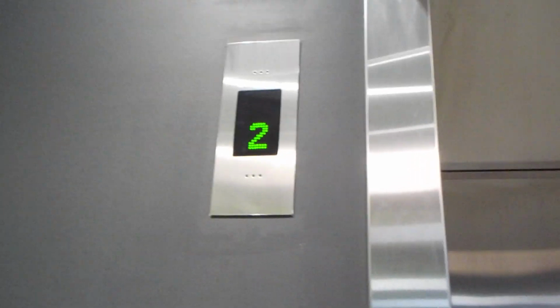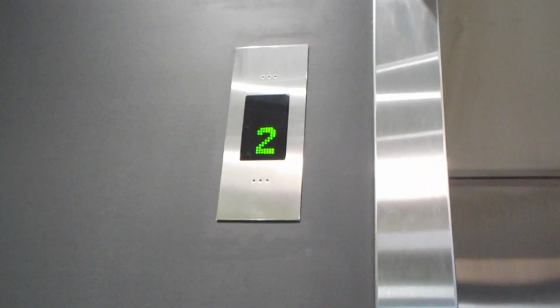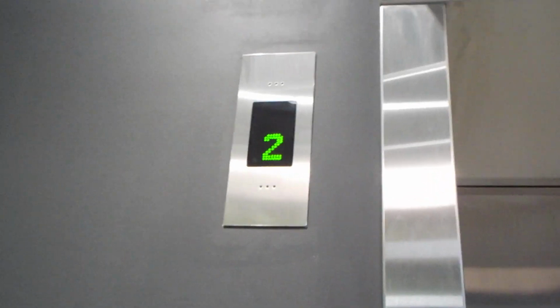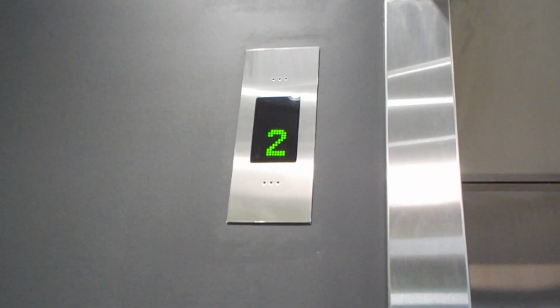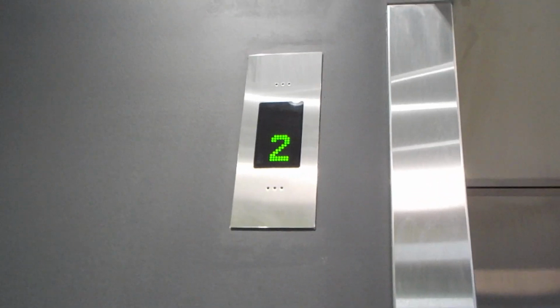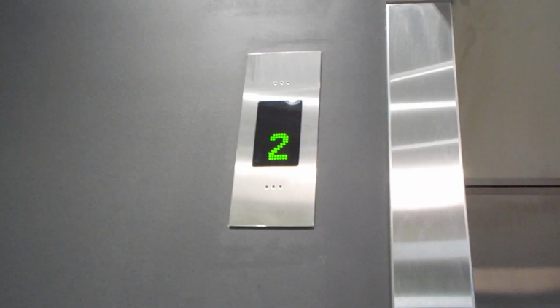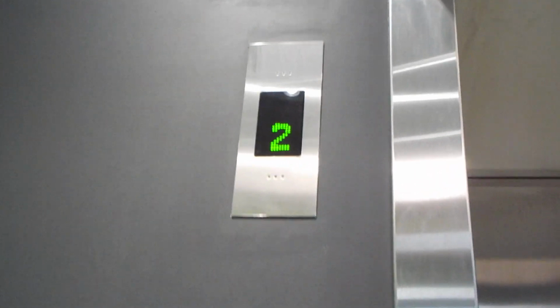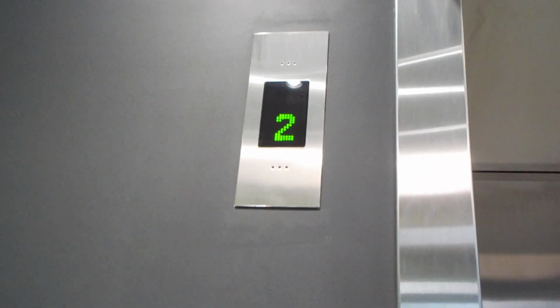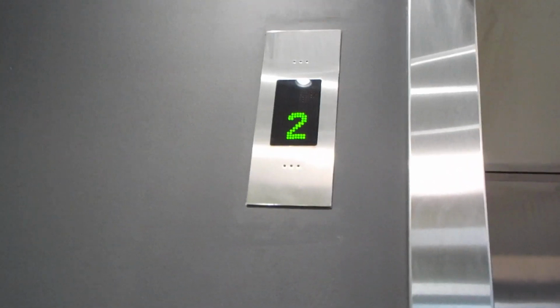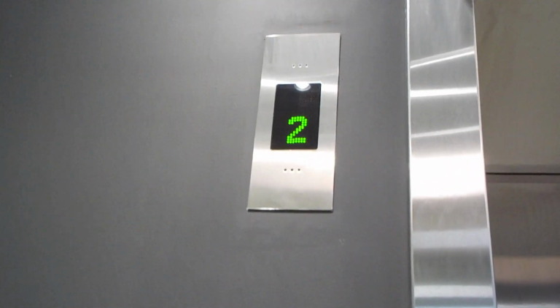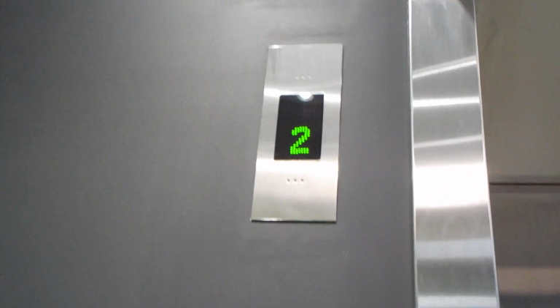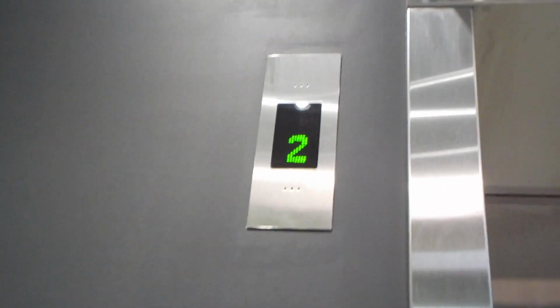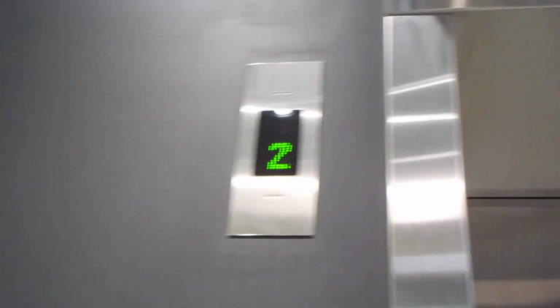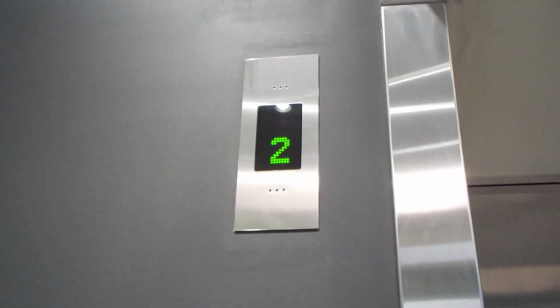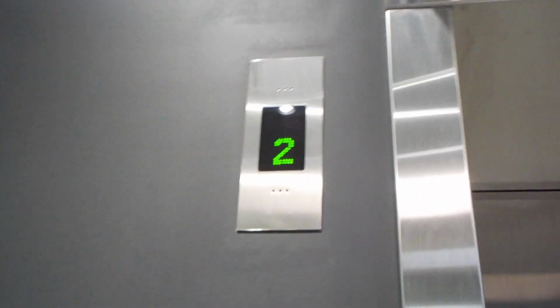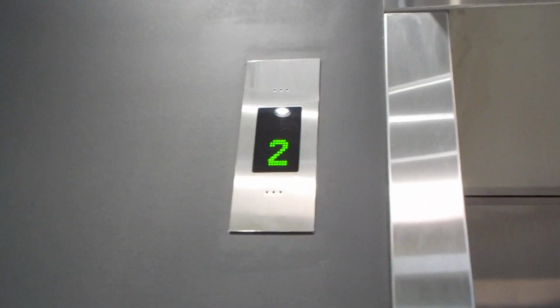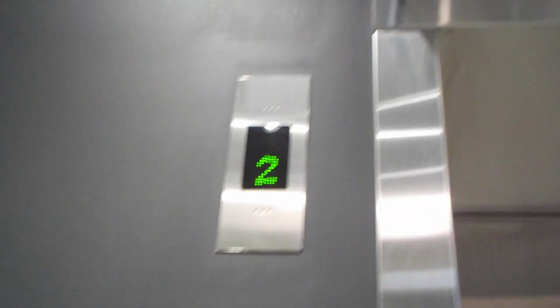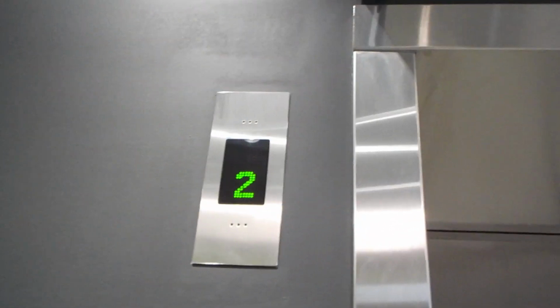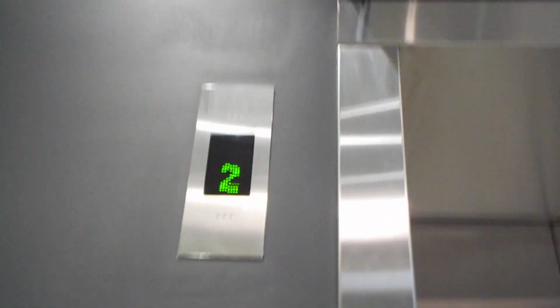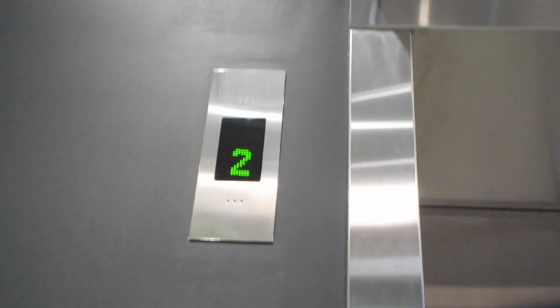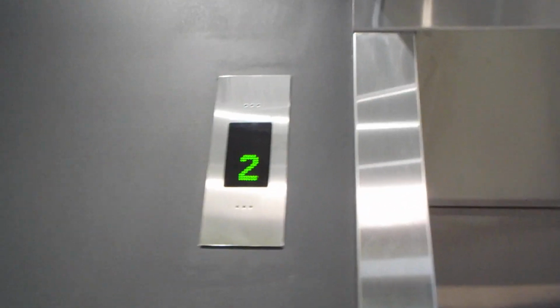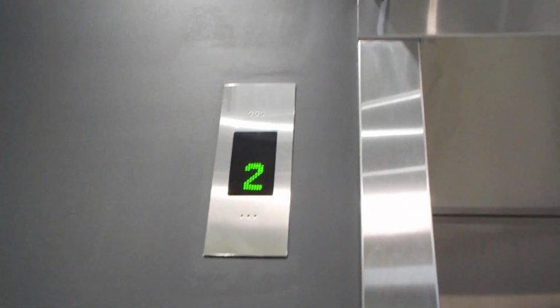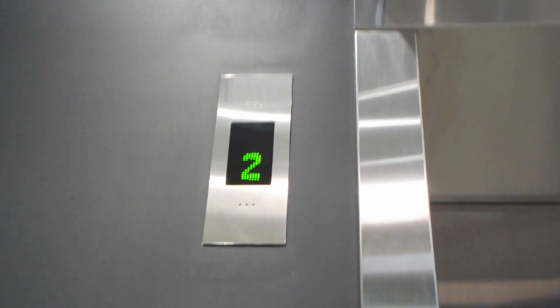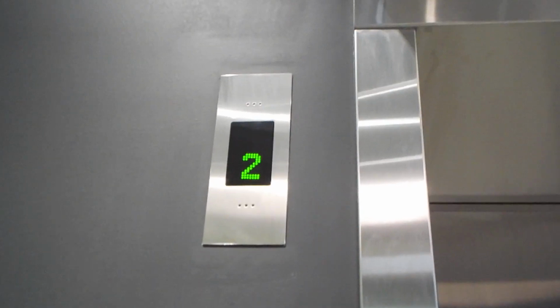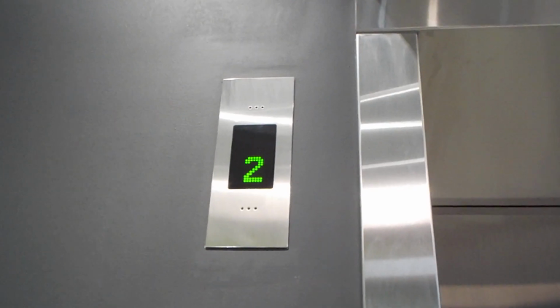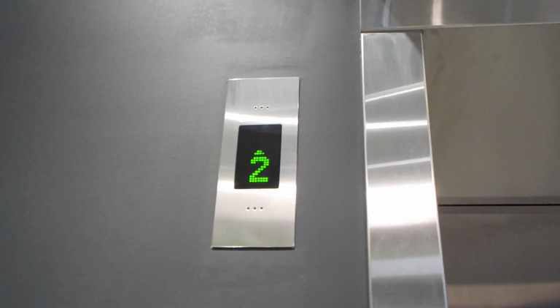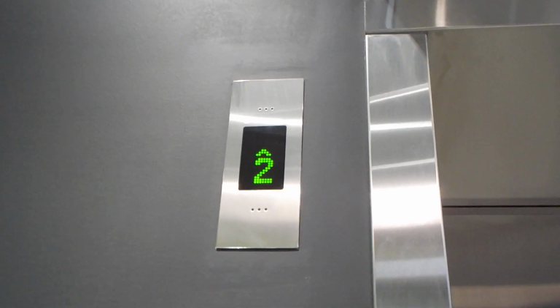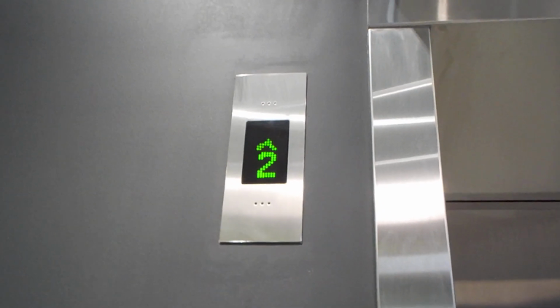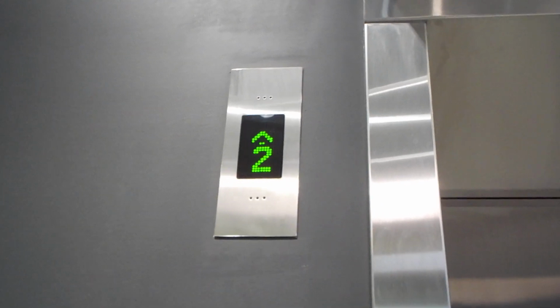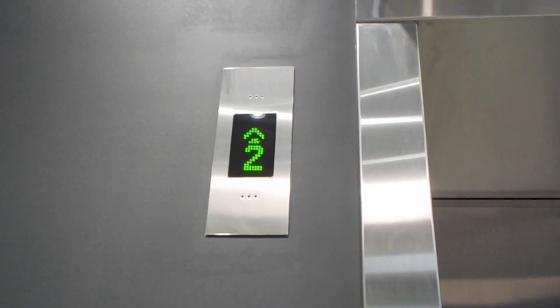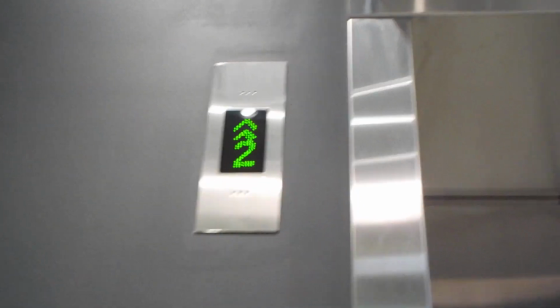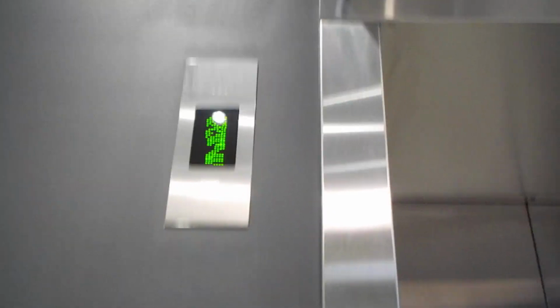What model it is remains to be seen, but I'd guess Montefiace. Yes.